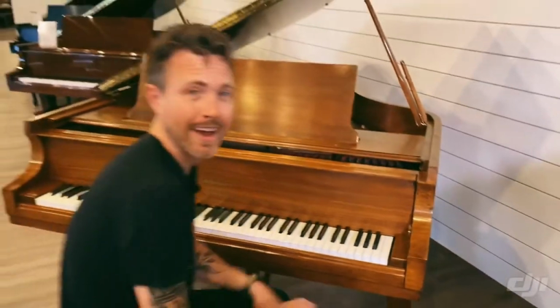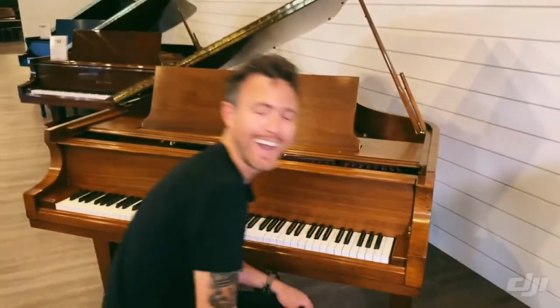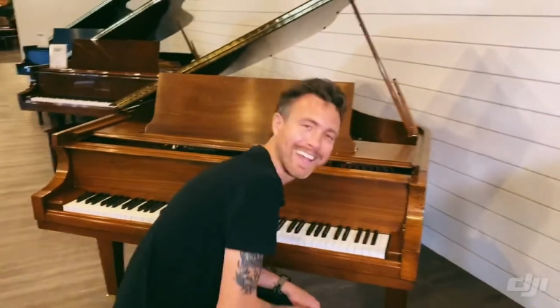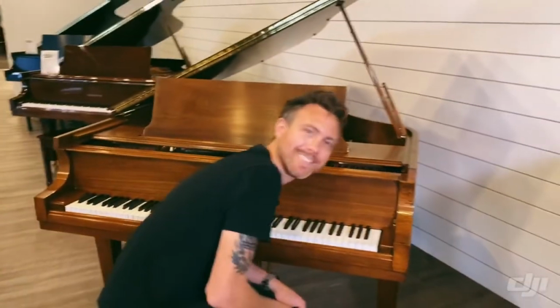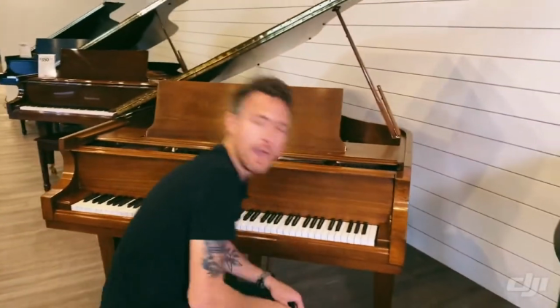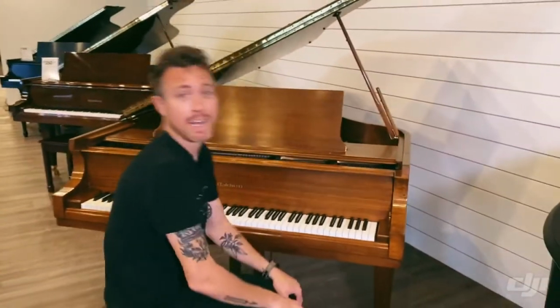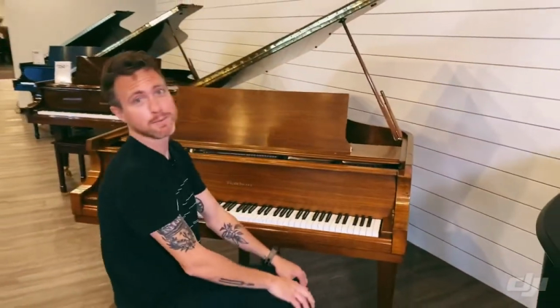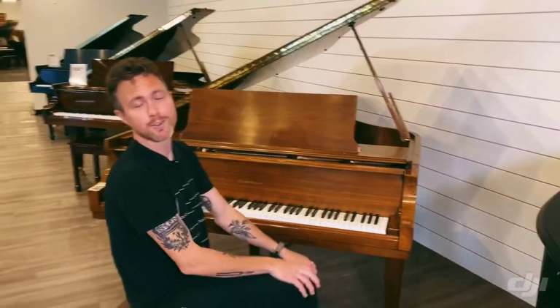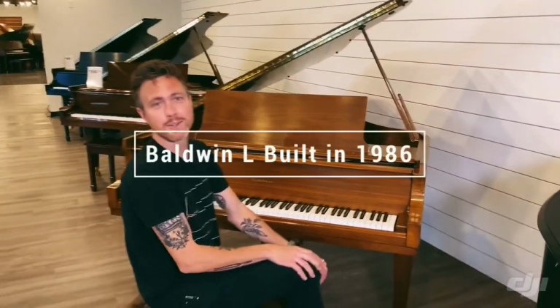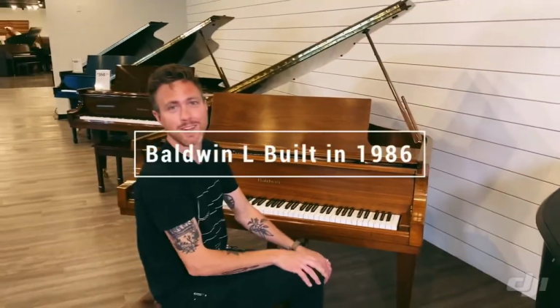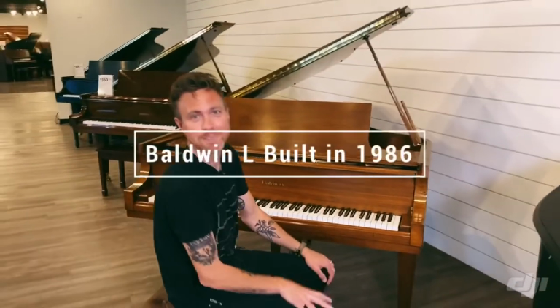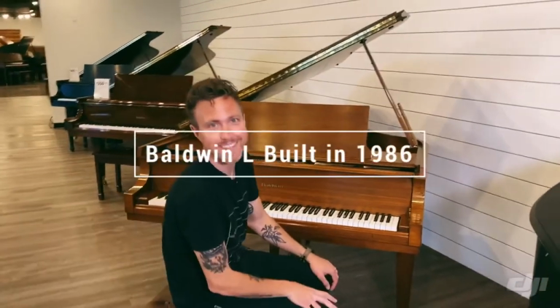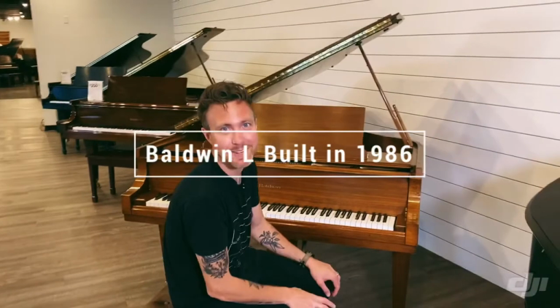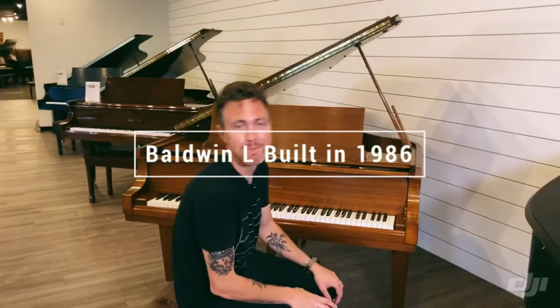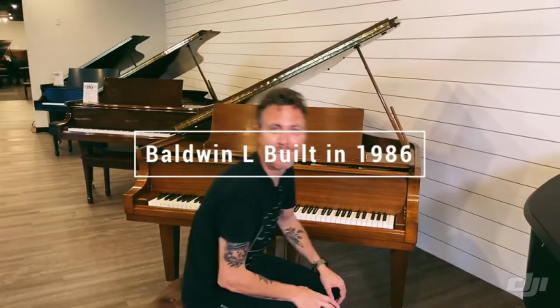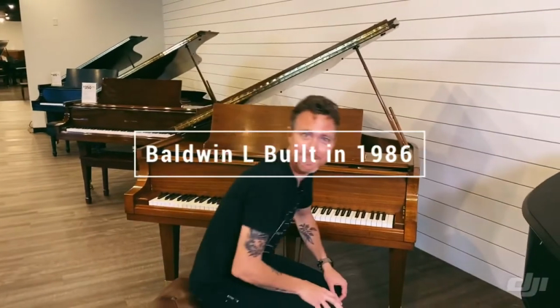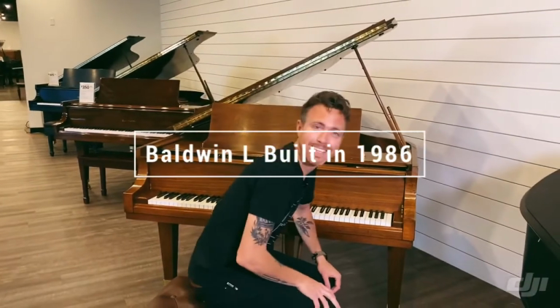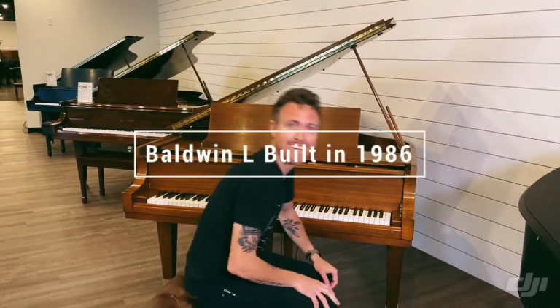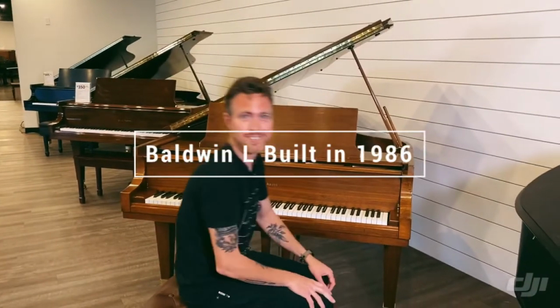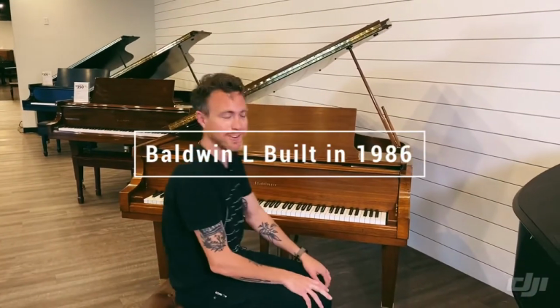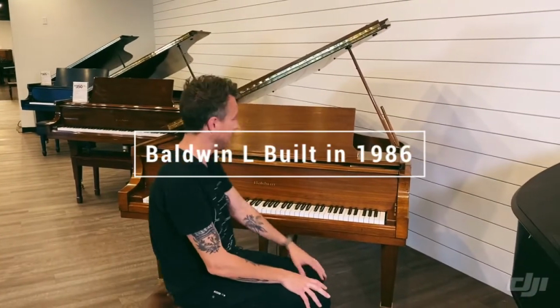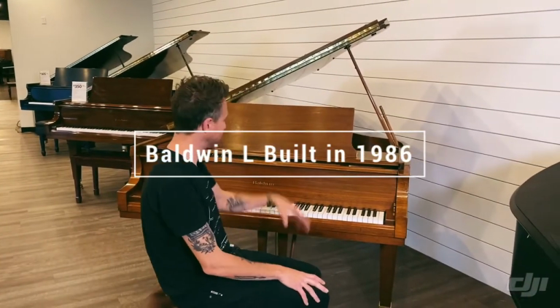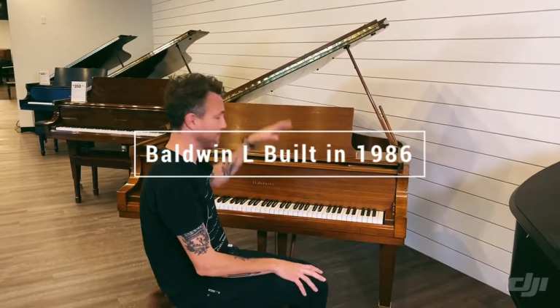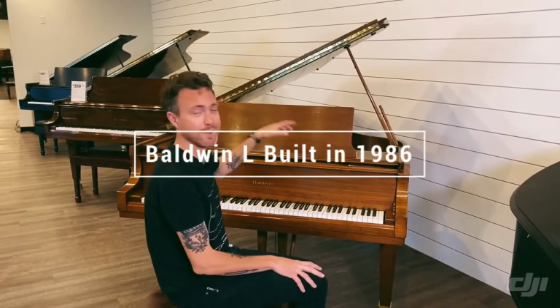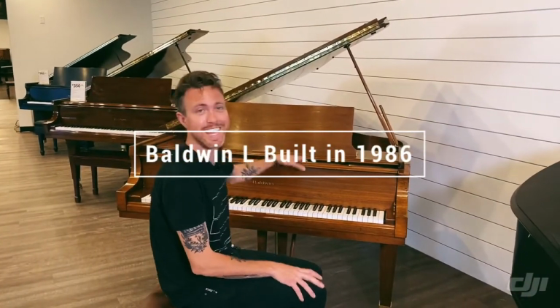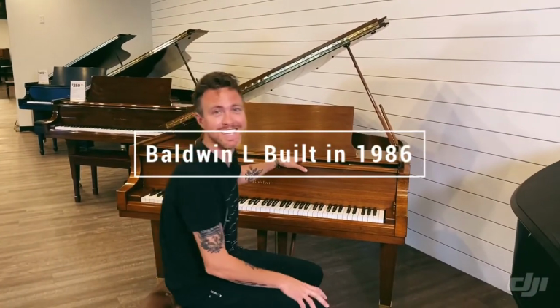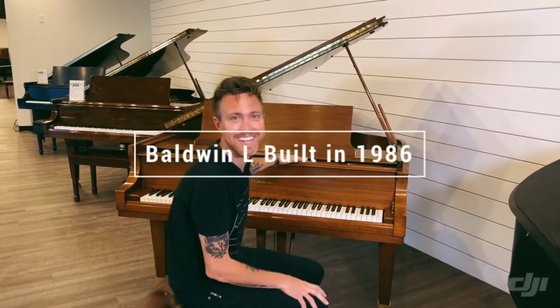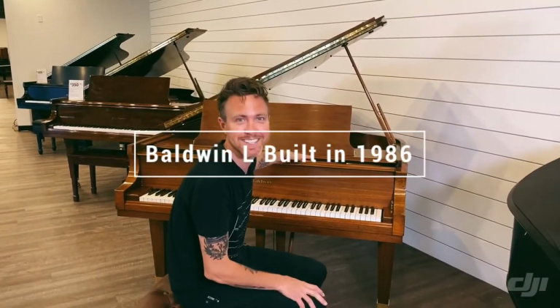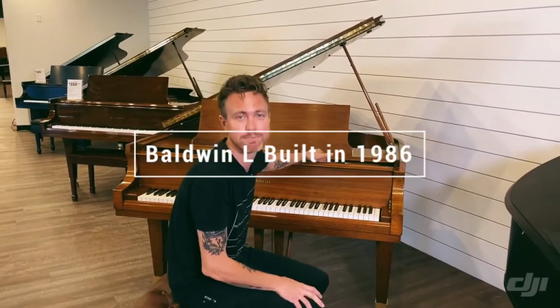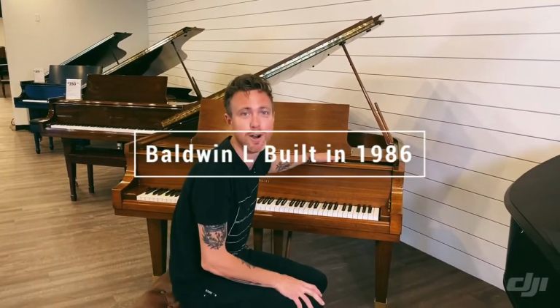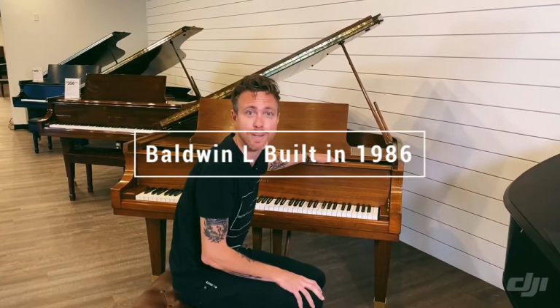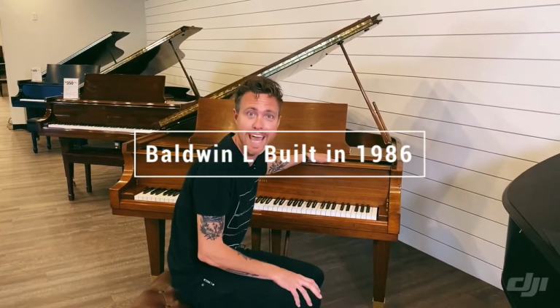Hi, my name is Michael Stilwell and I'm here at Stilwell Pianos in Mesa, Arizona, and I'm sitting in front of a 1986 Baldwin L.